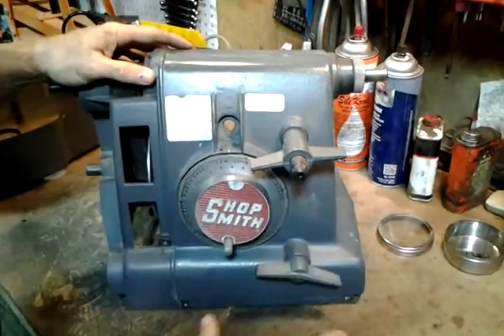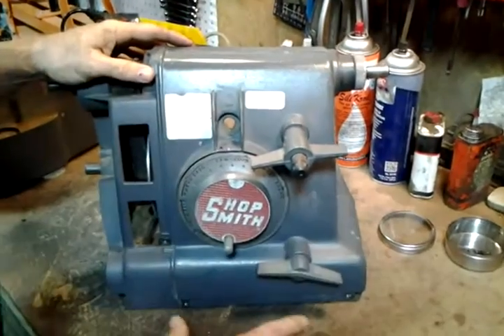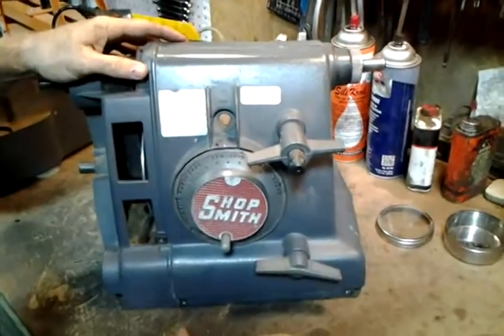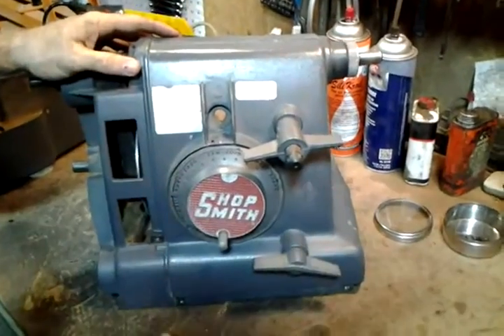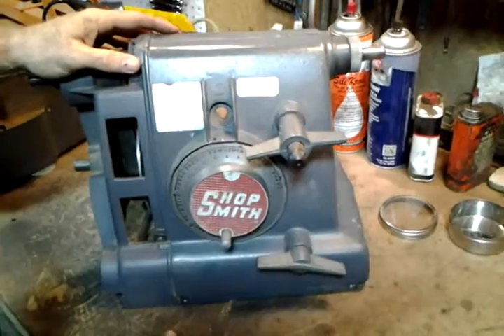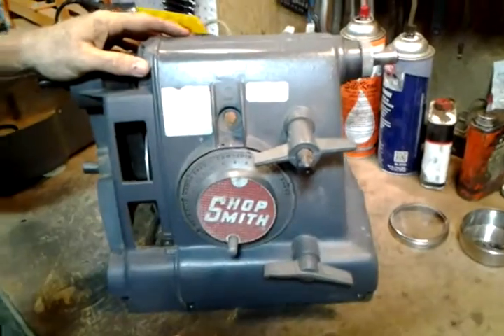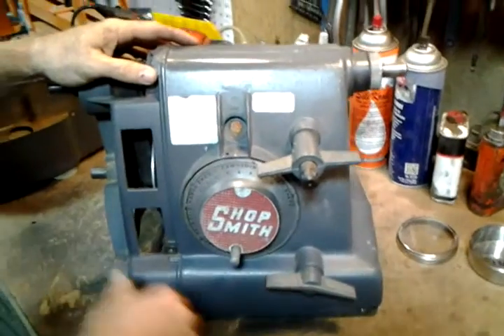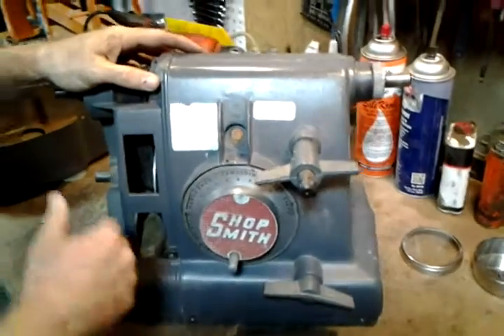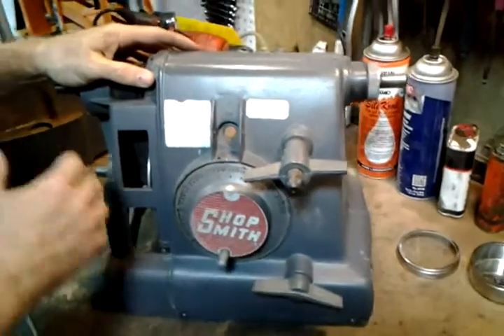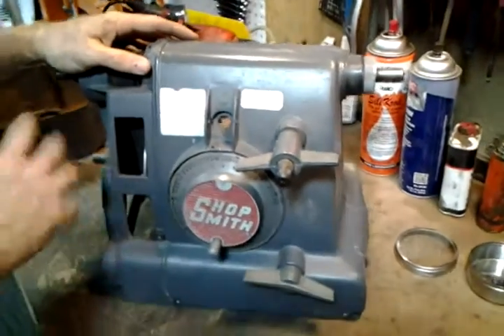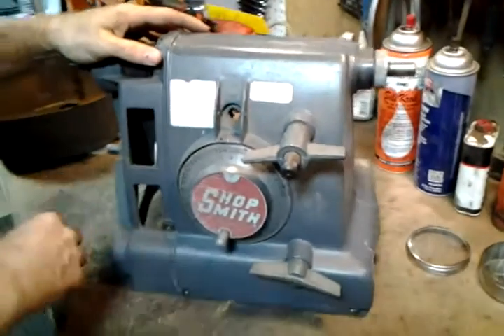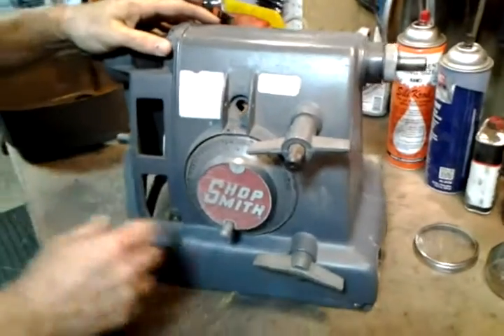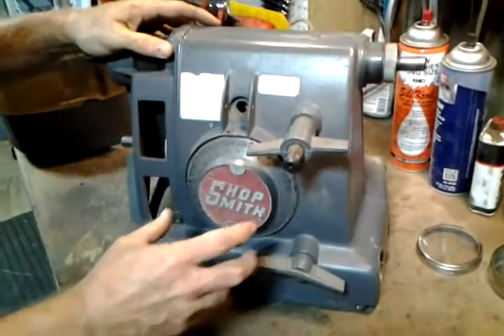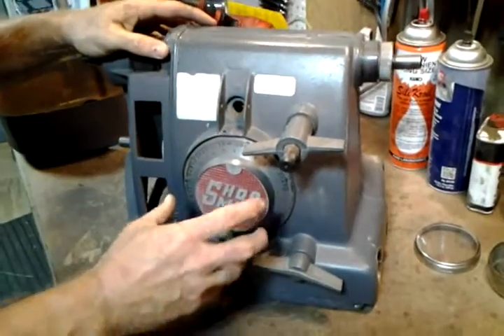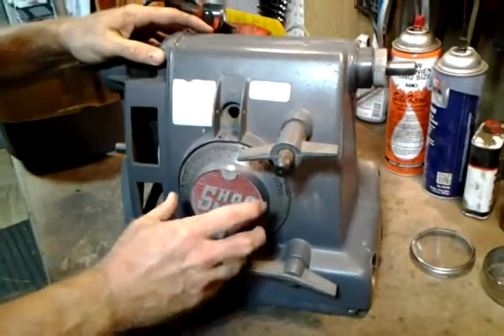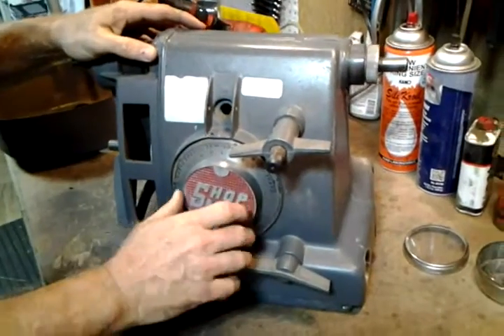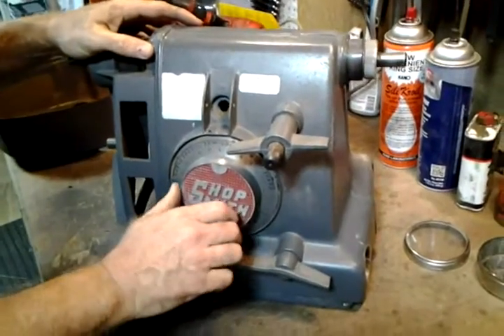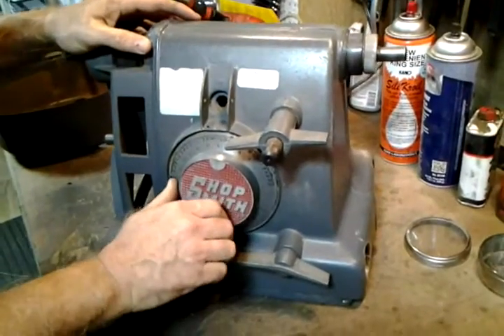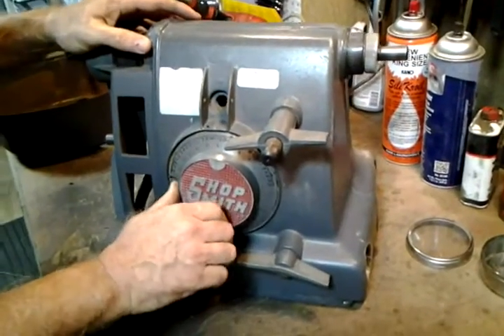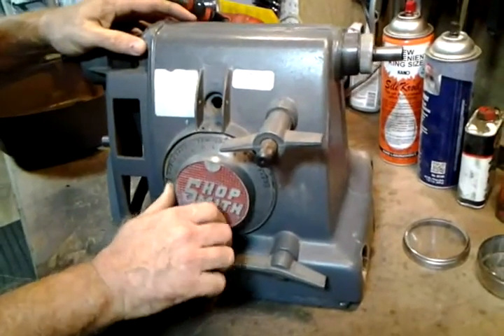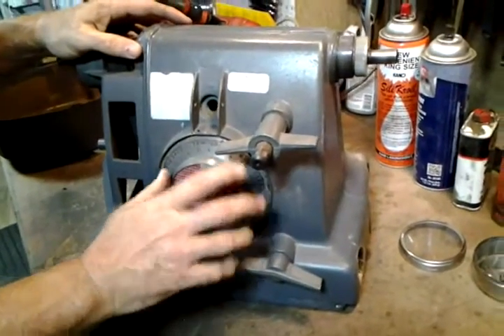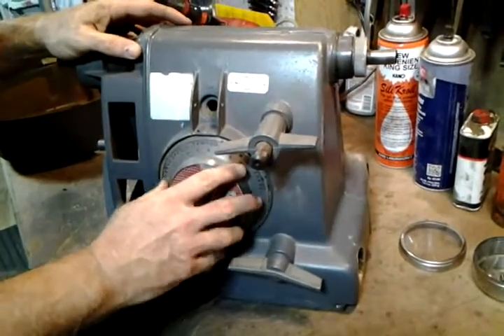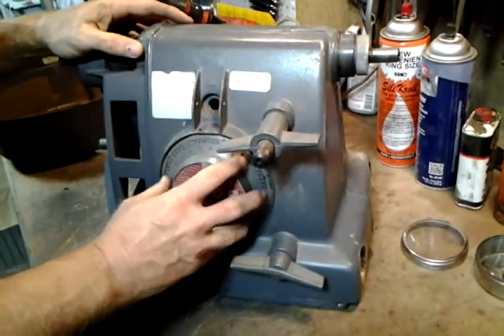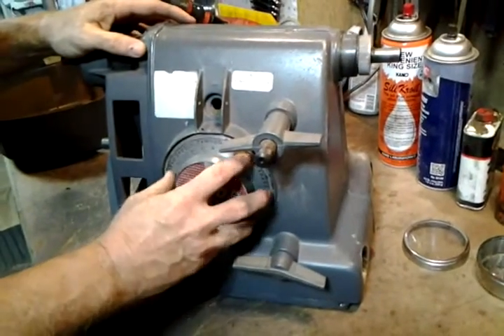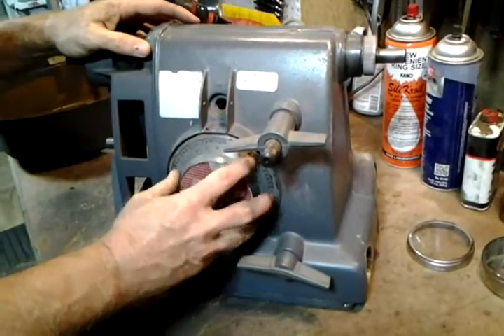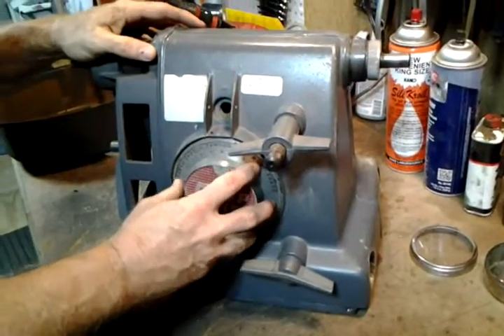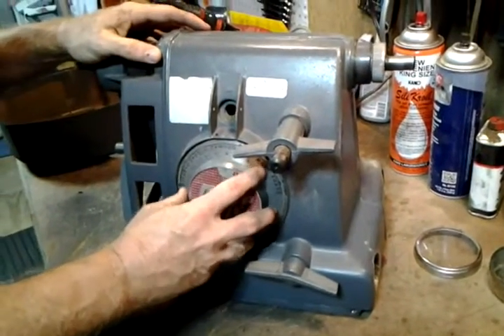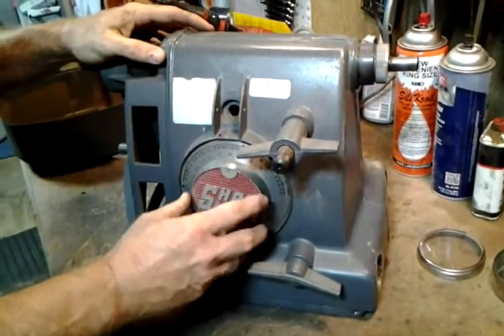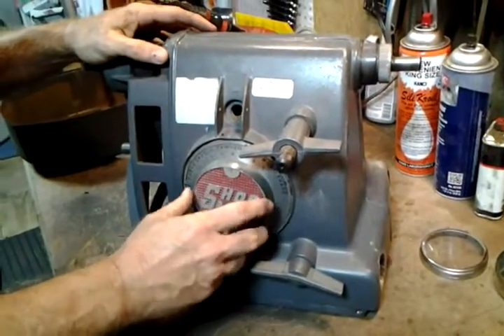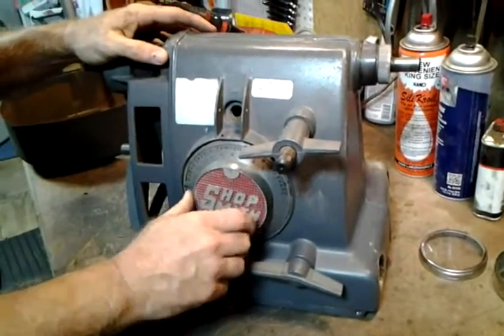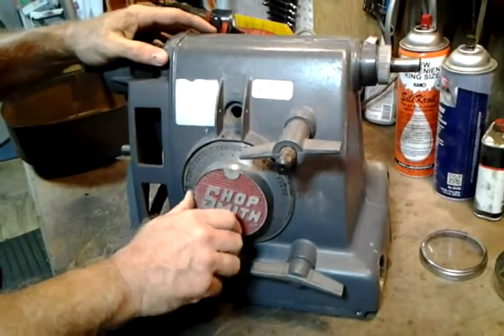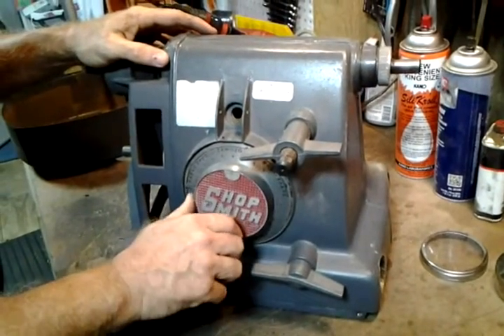We already took off the motor pan and the belt pan, so now we're going to remove the speed control.